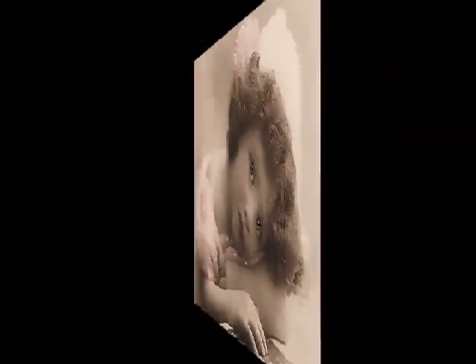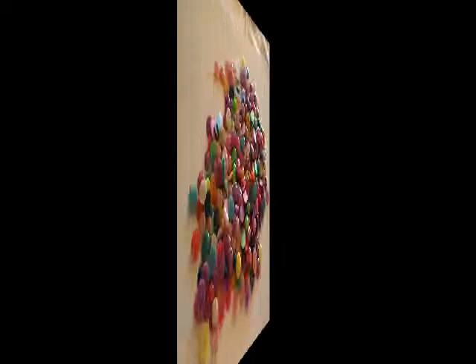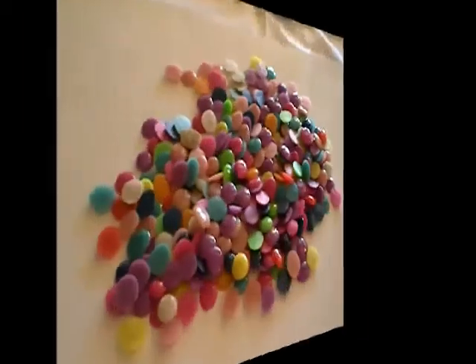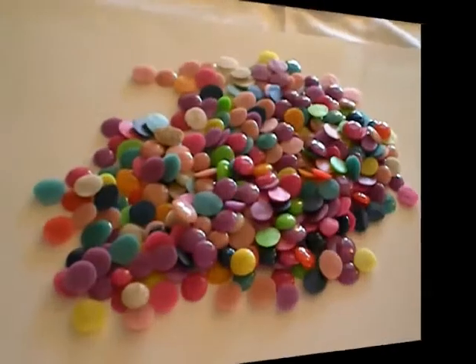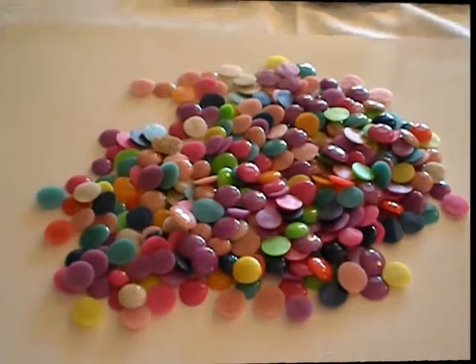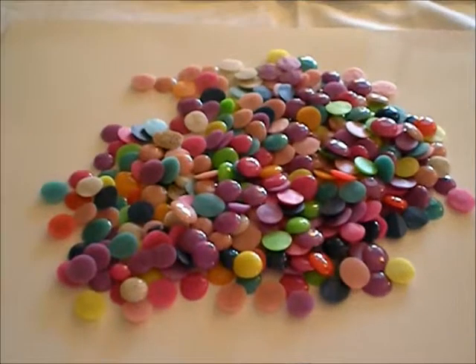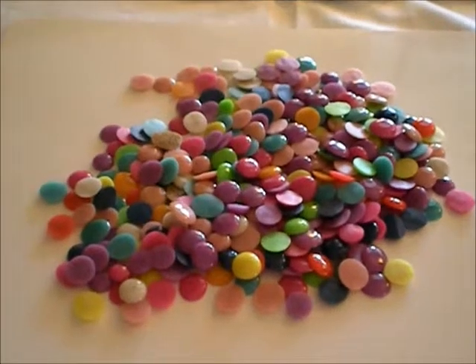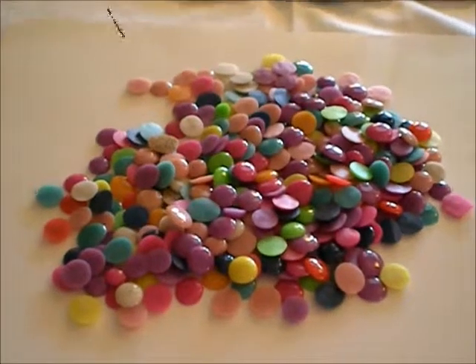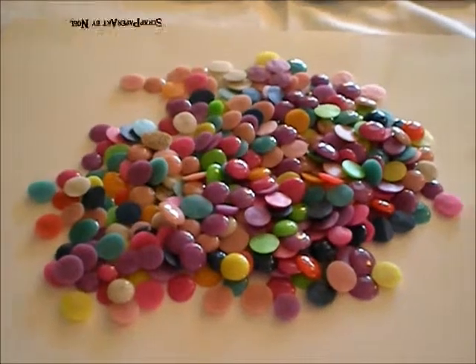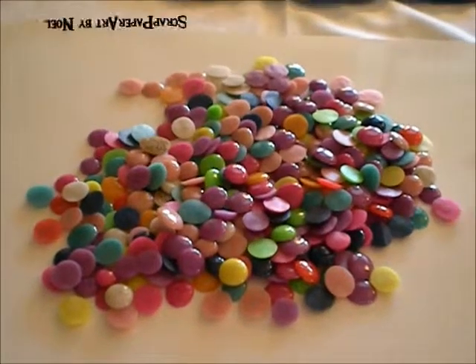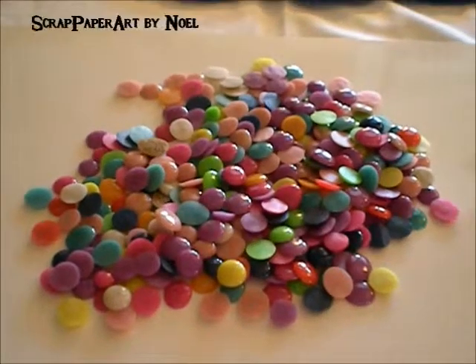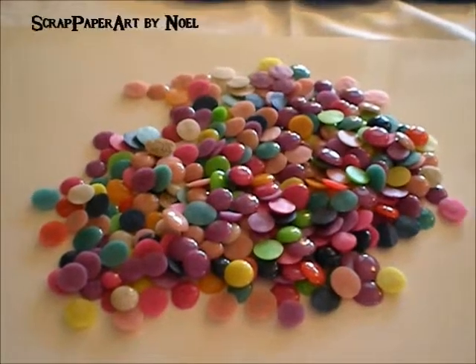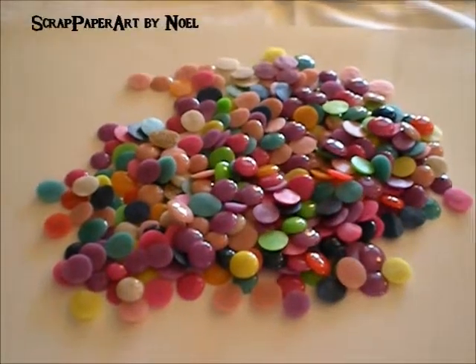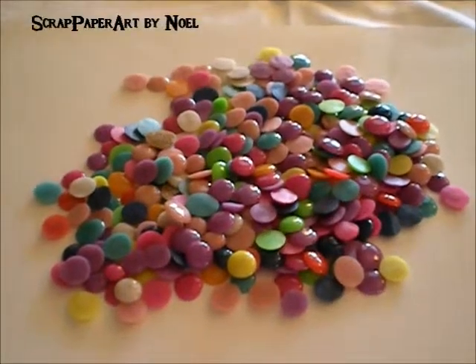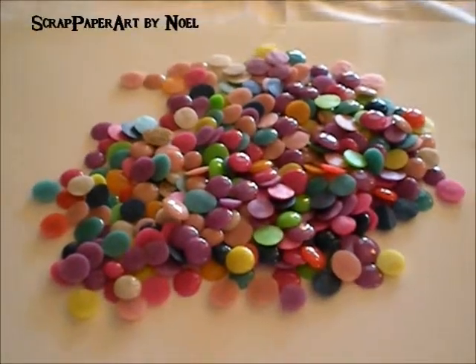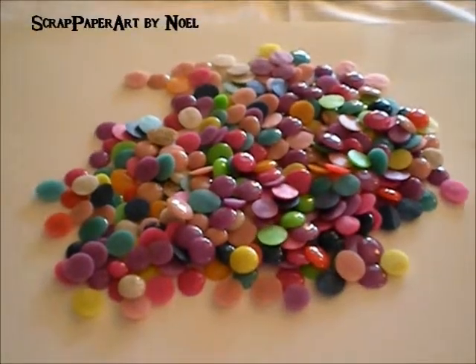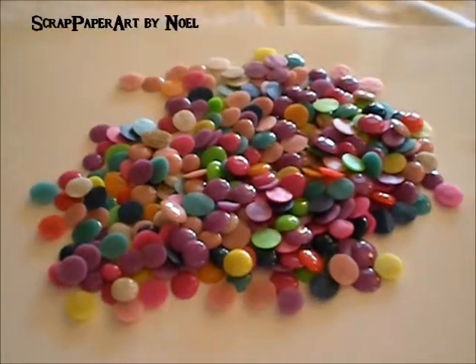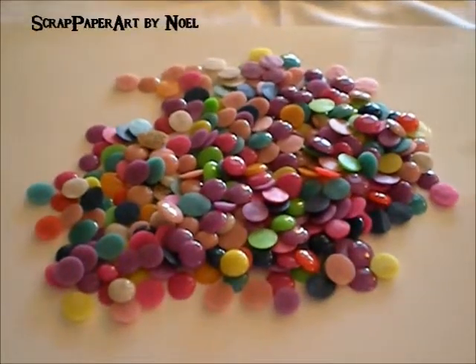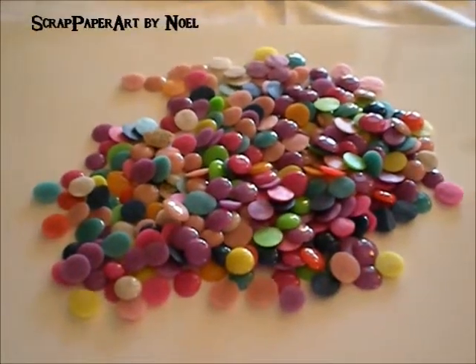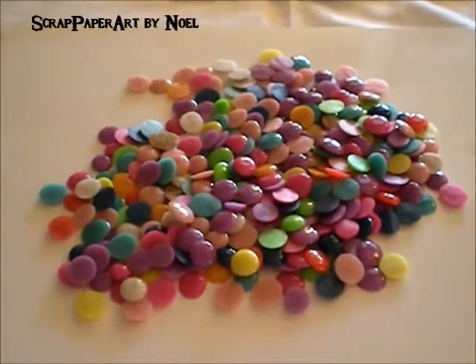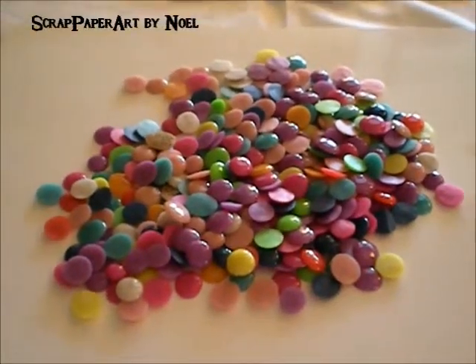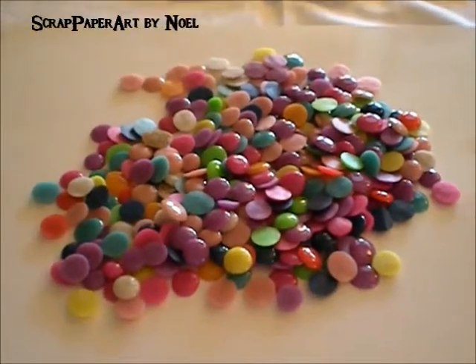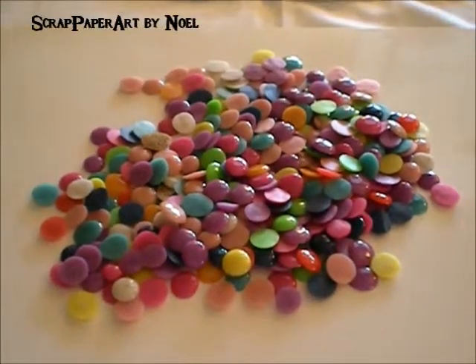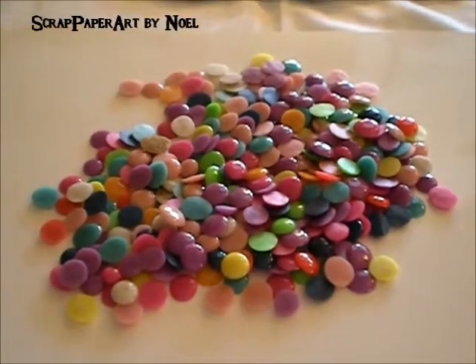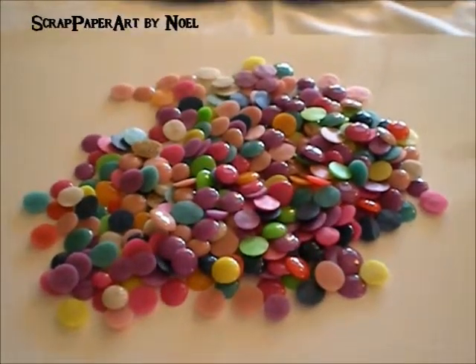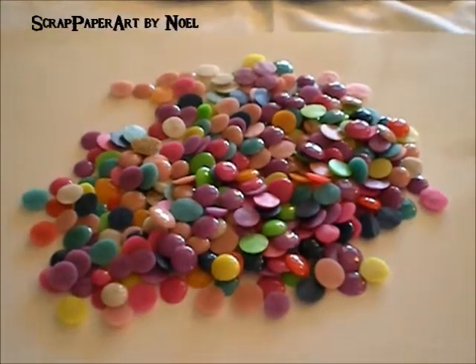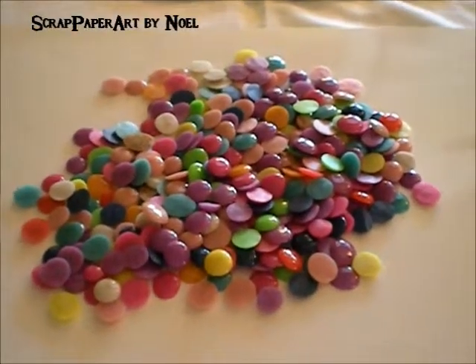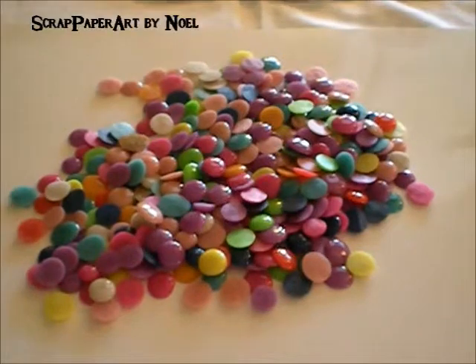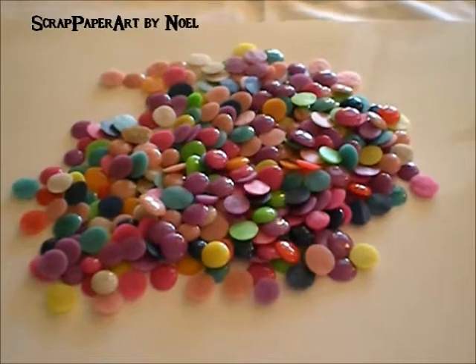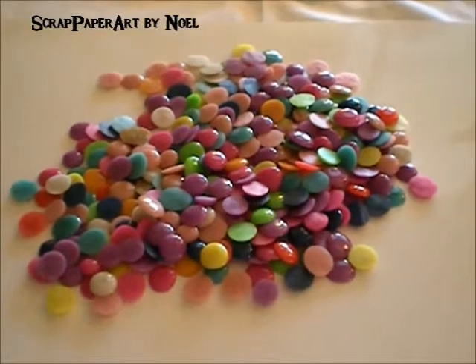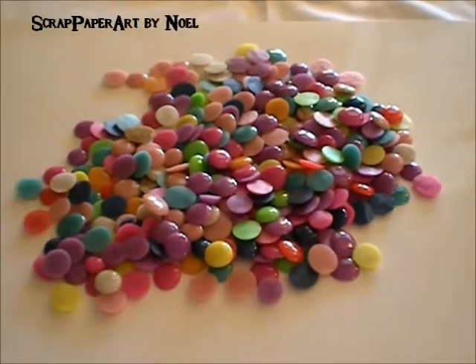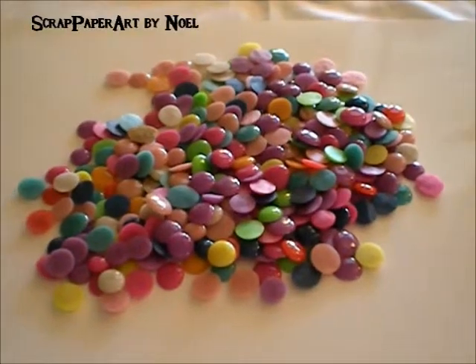Hi, everyone. It's Noelle from Scrap Paper Art, and I have another quick video I'll share with you.